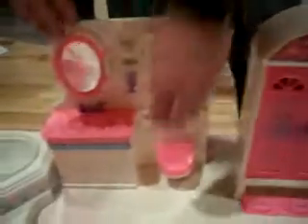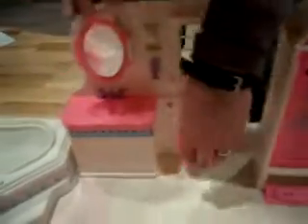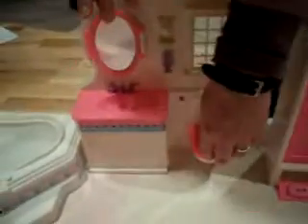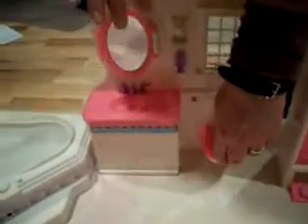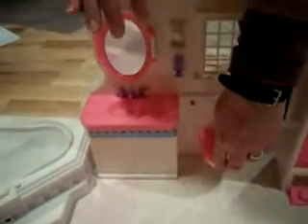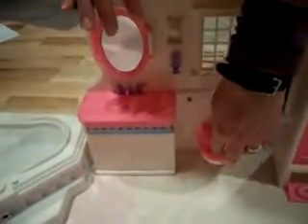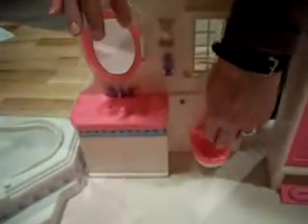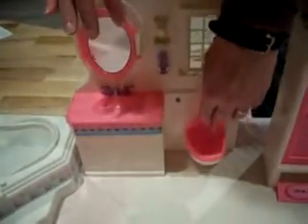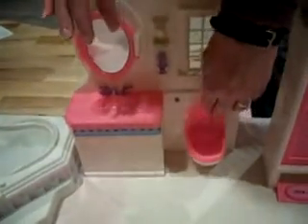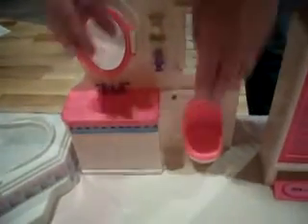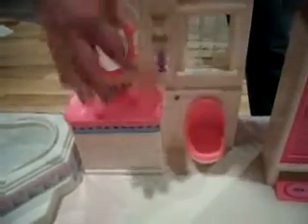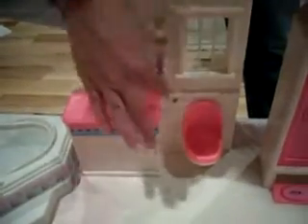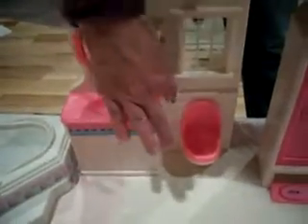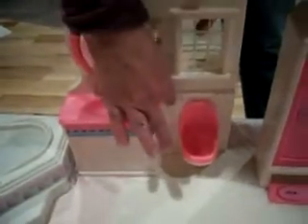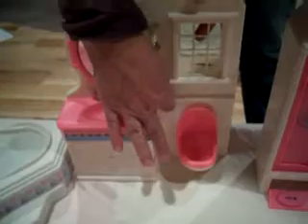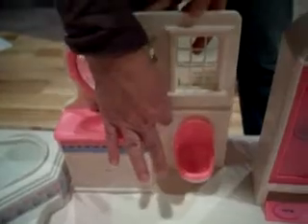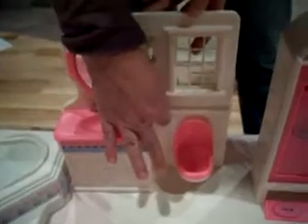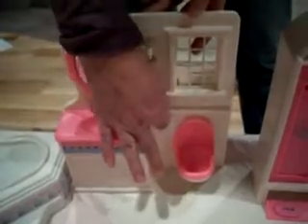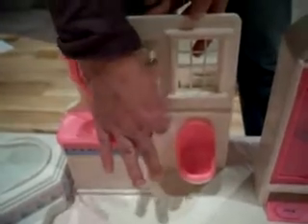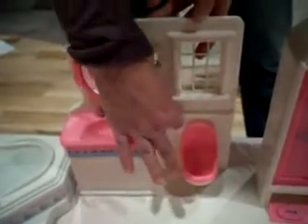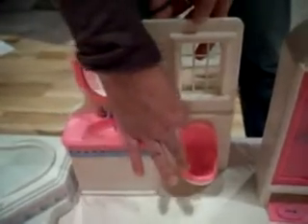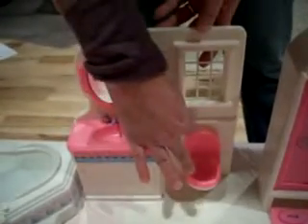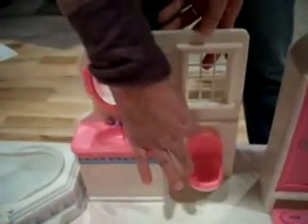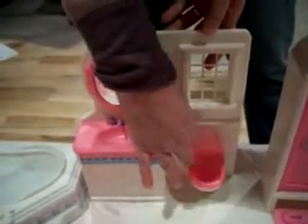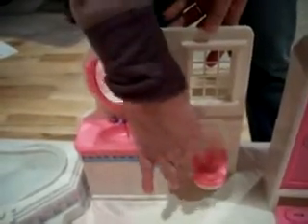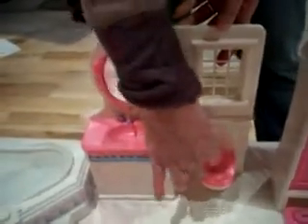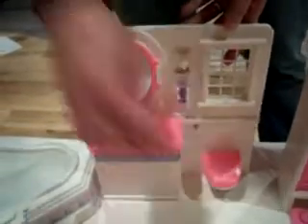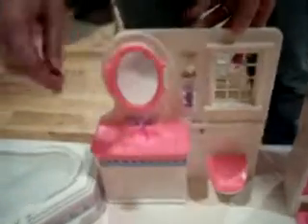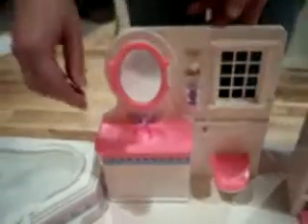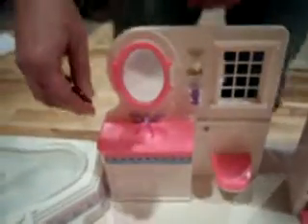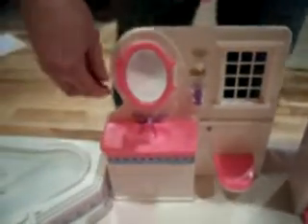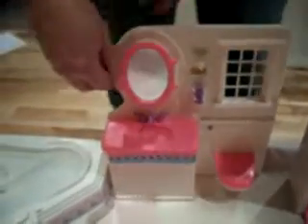Here's the toilet — the lid opens up and it actually flushes. The vanity mirror opens.